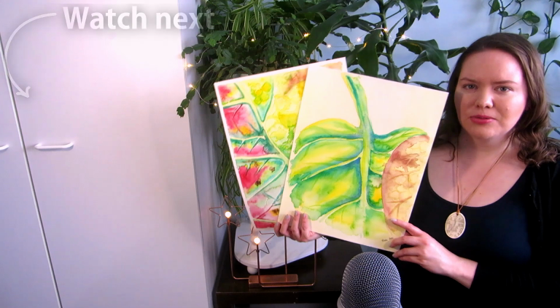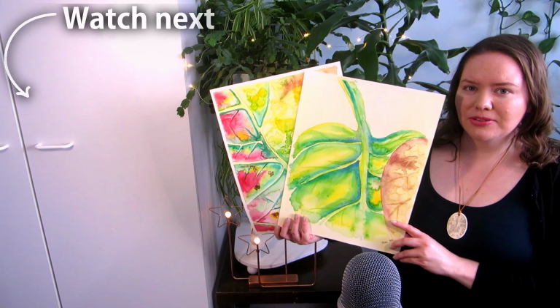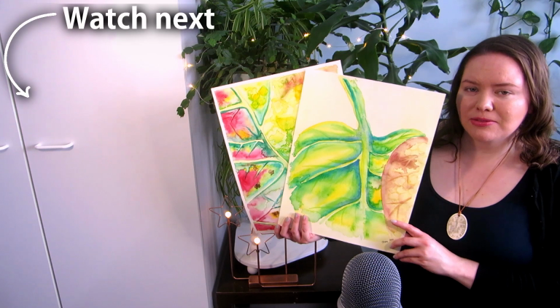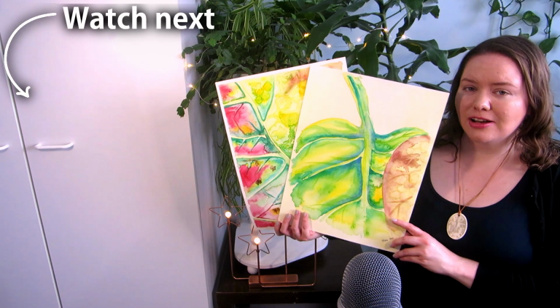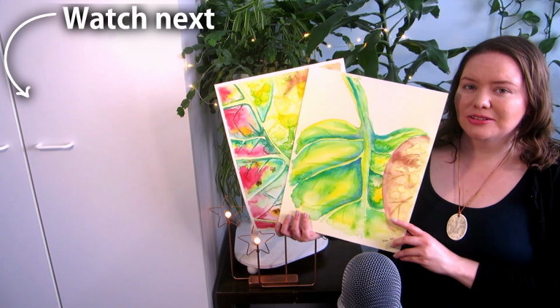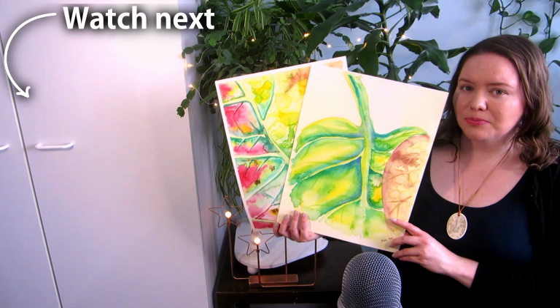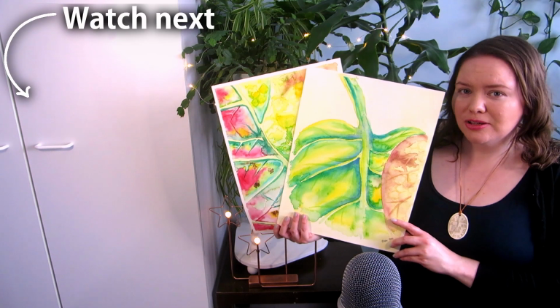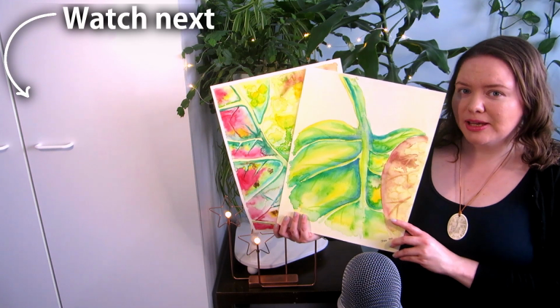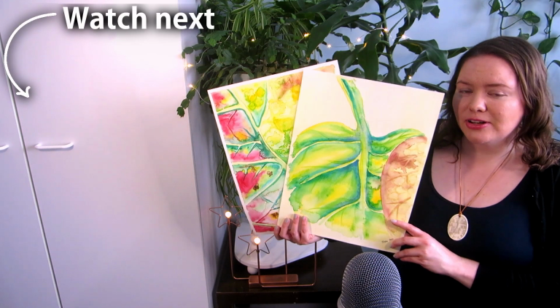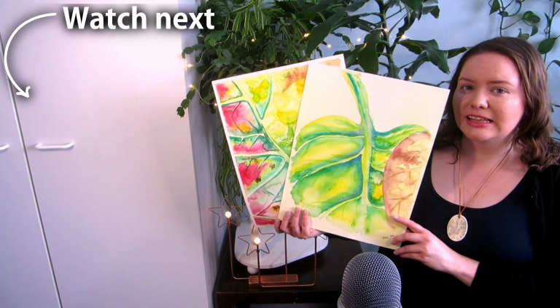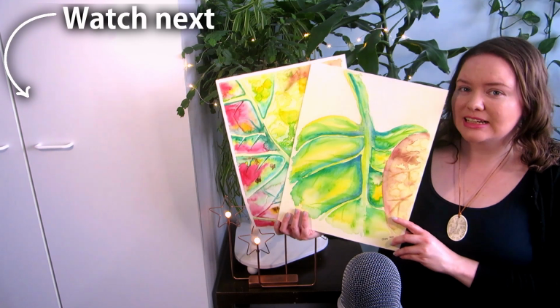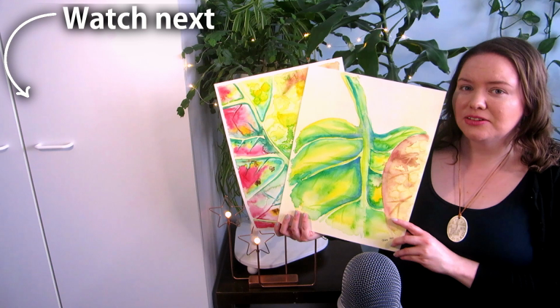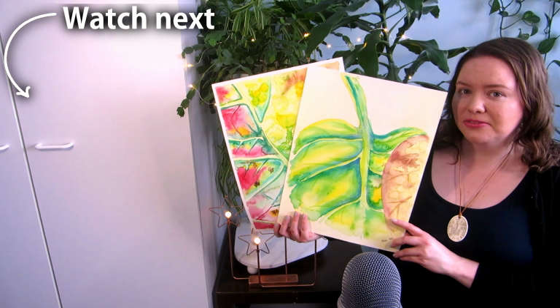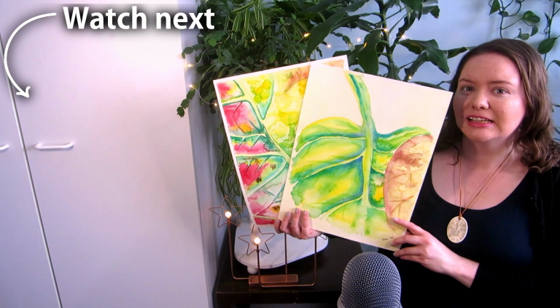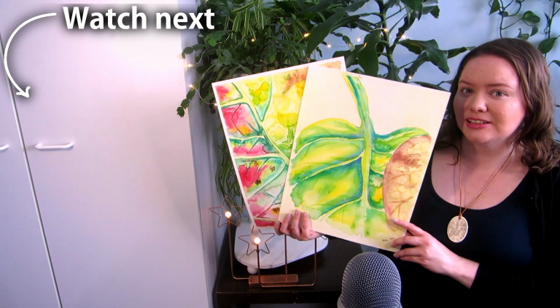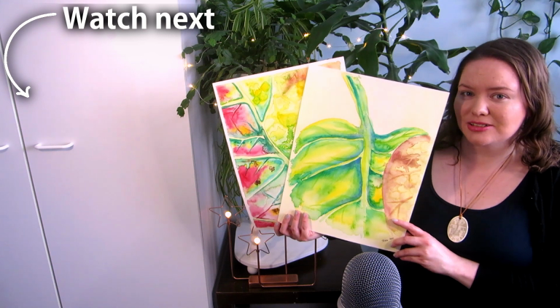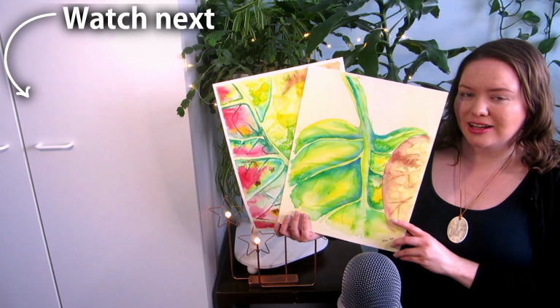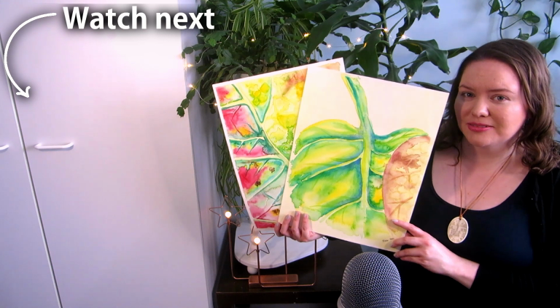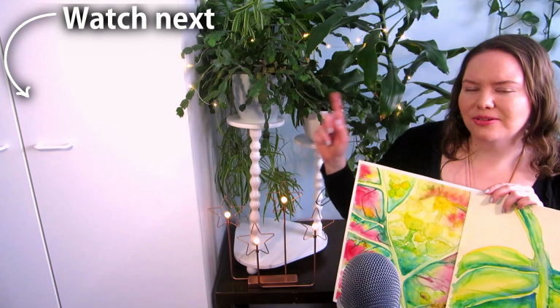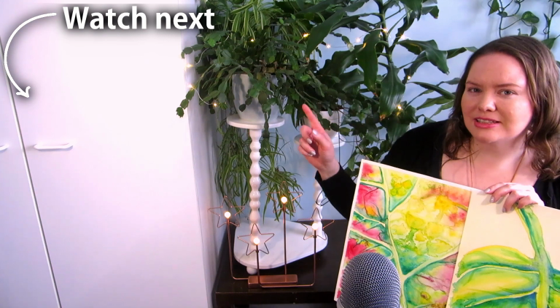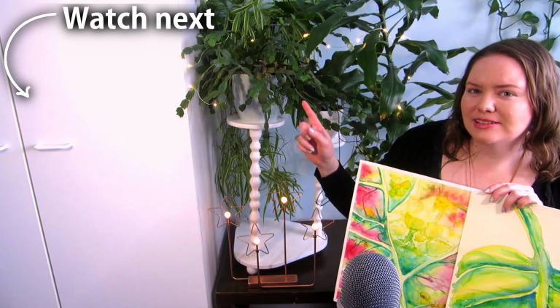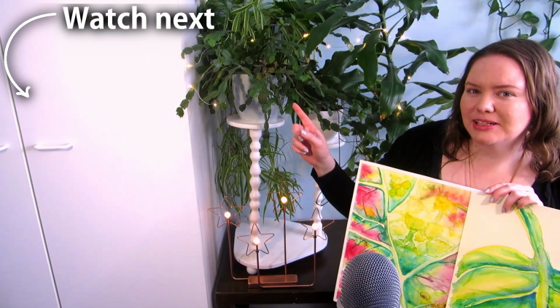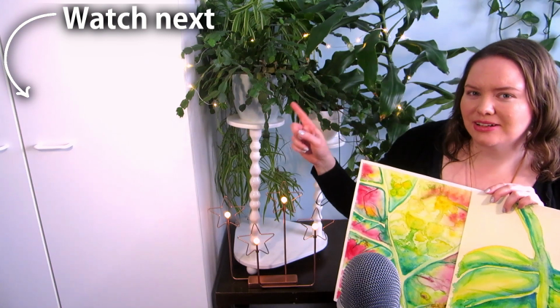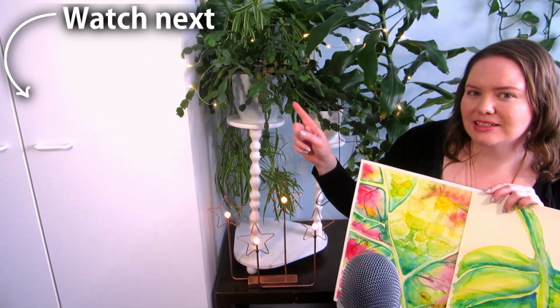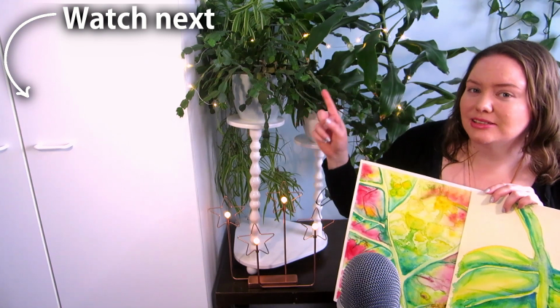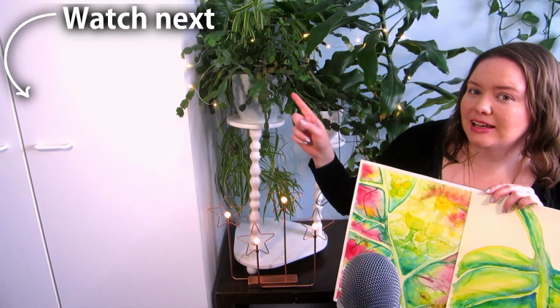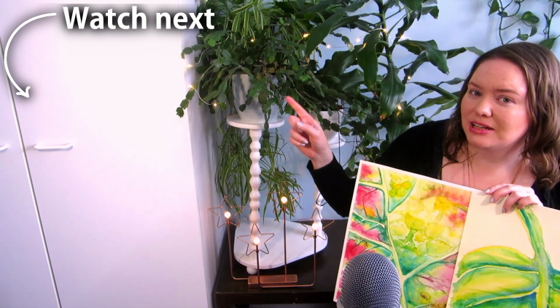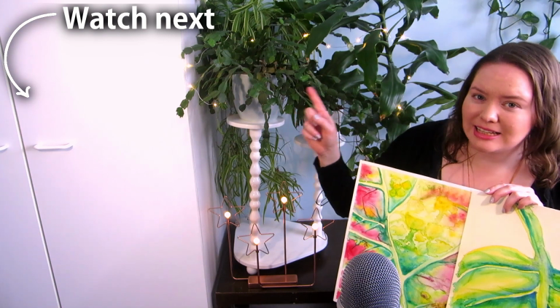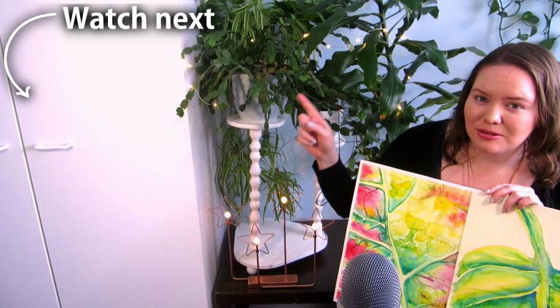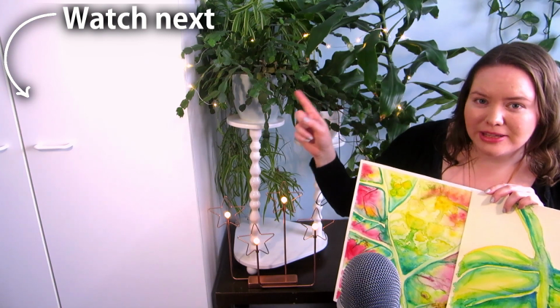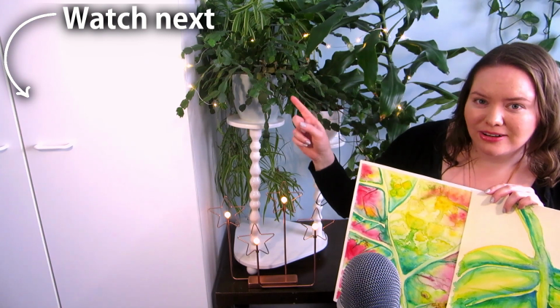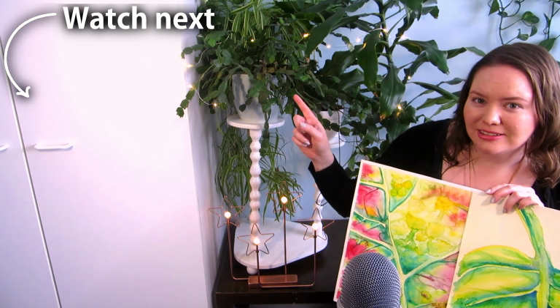What if you have art on bigger paper that doesn't fit in the scanner? Watch the next video to see how I scan bigger art.